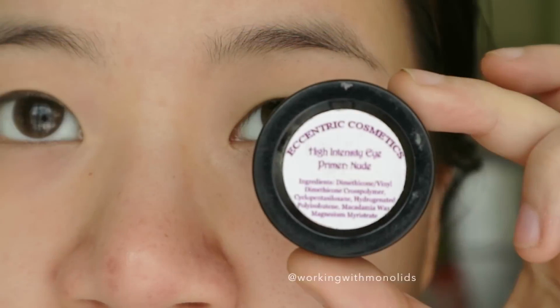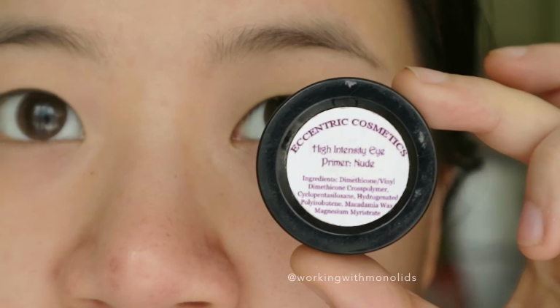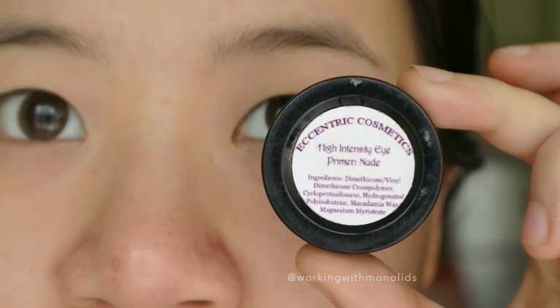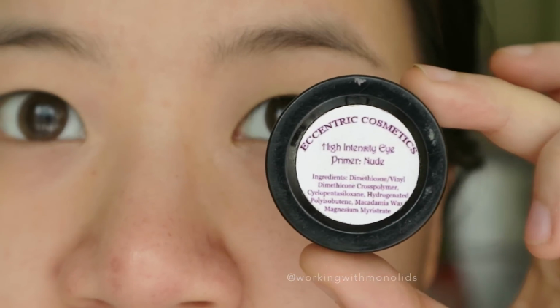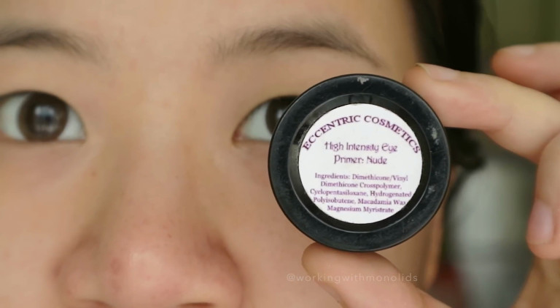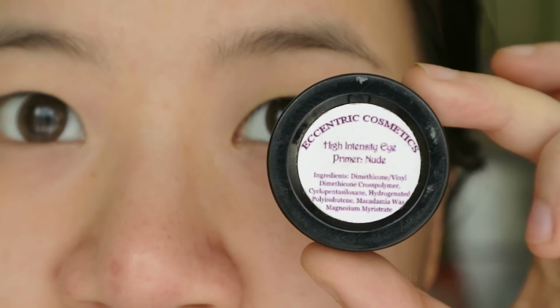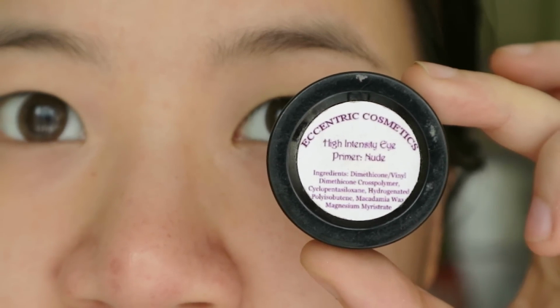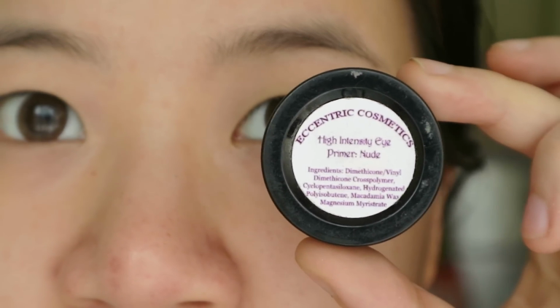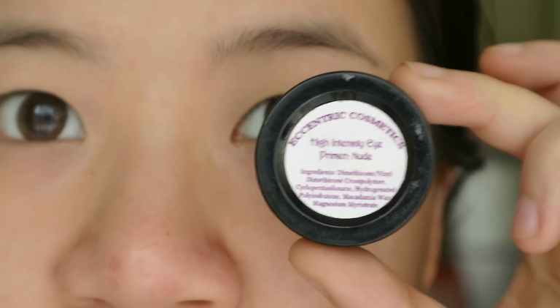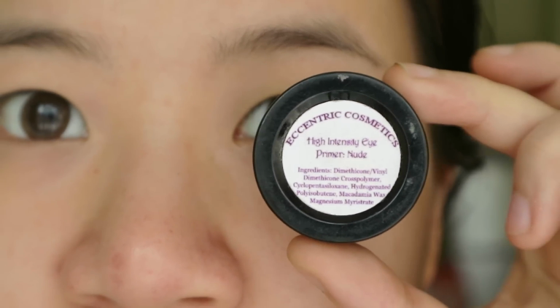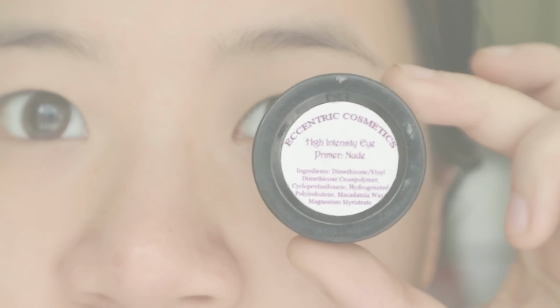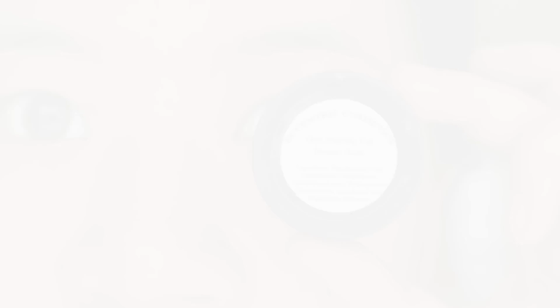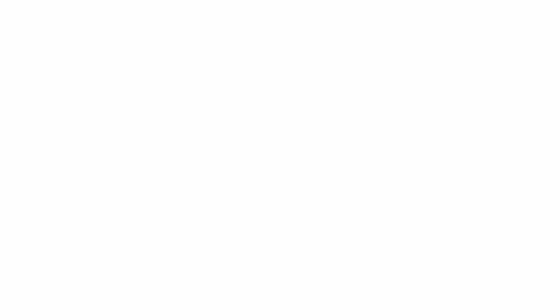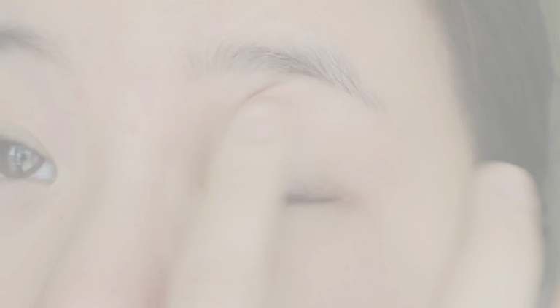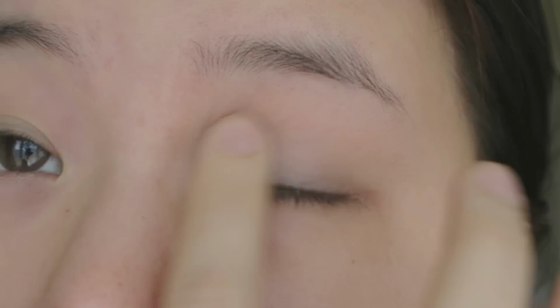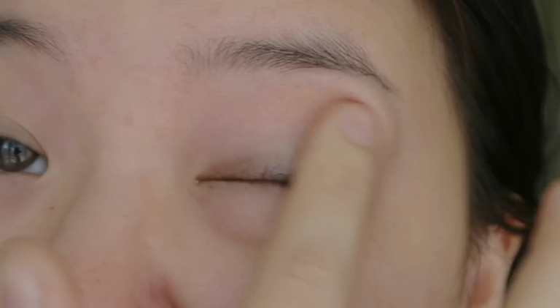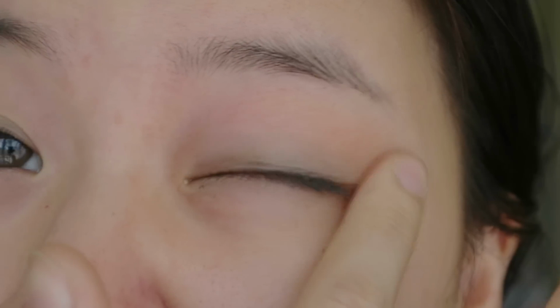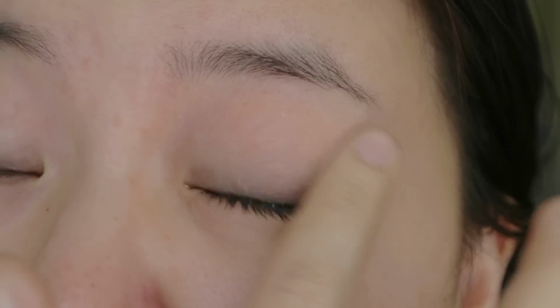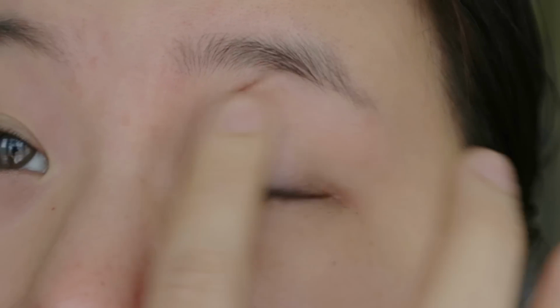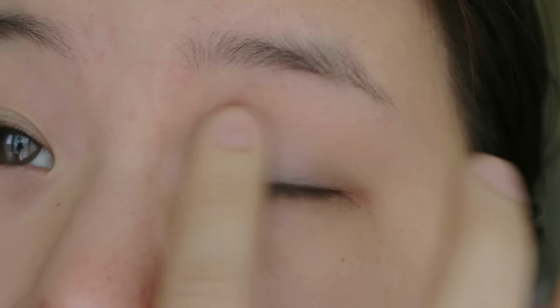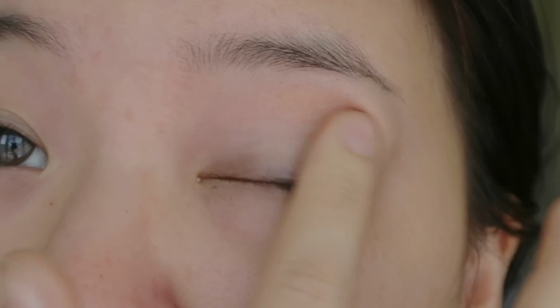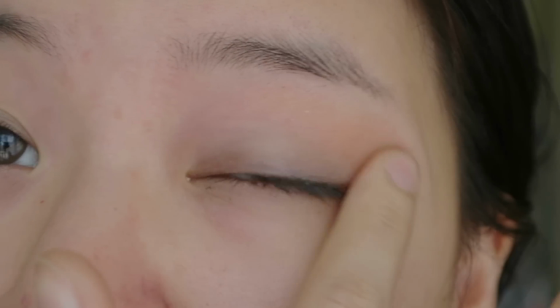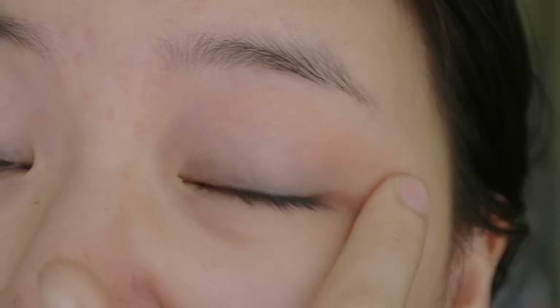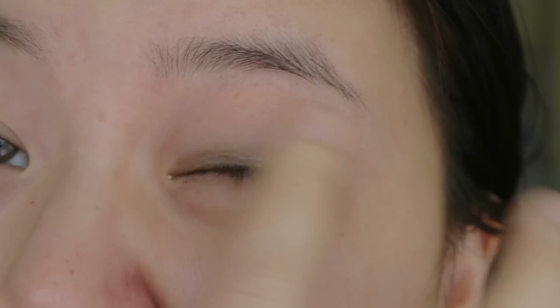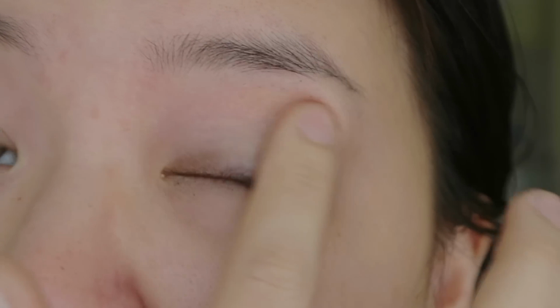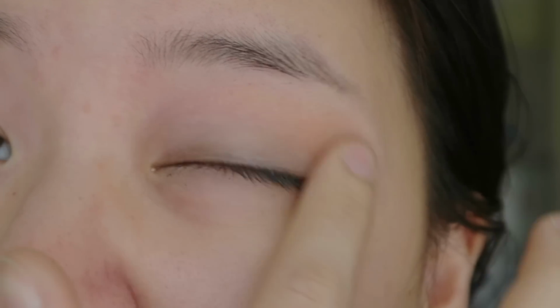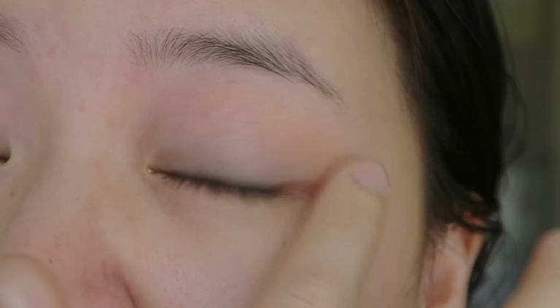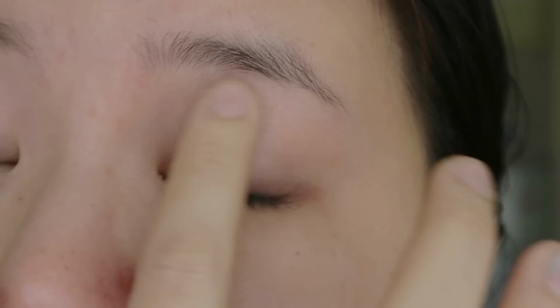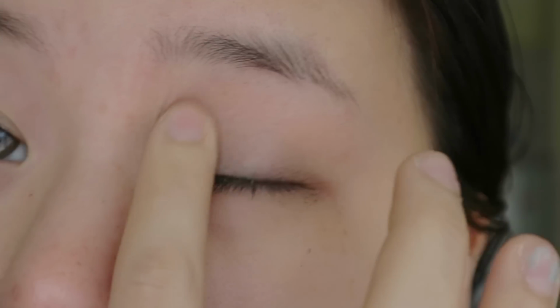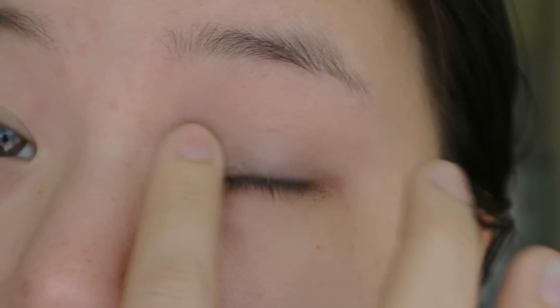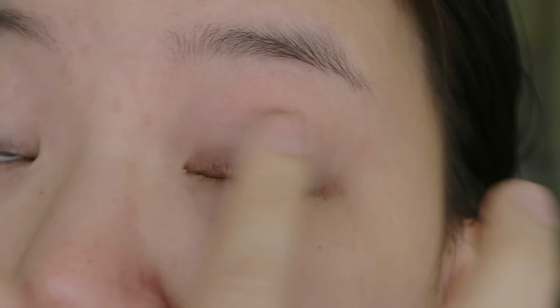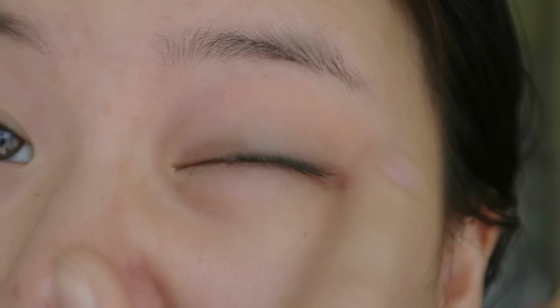First of all, prime your lids. I'm using Essentra Cosmetics primer, my favorite primer ever.